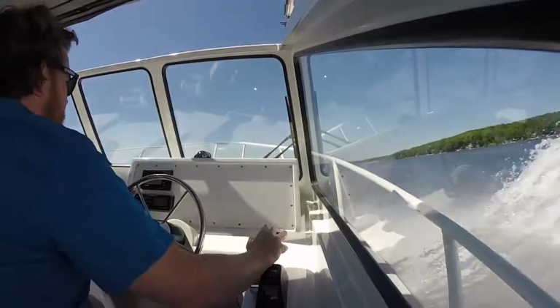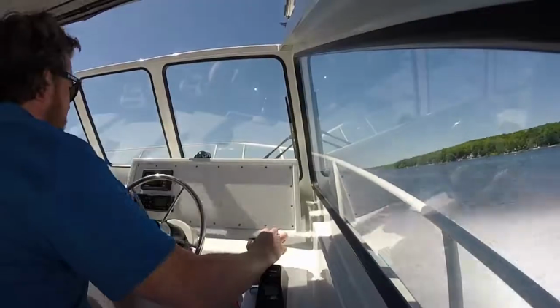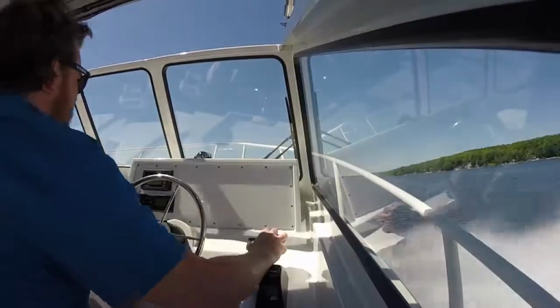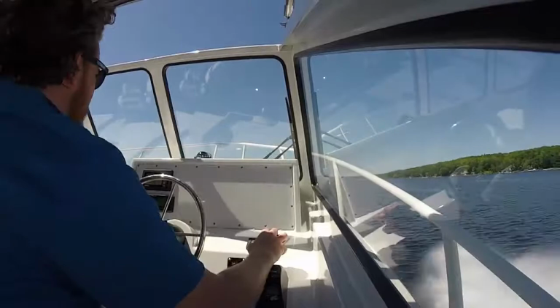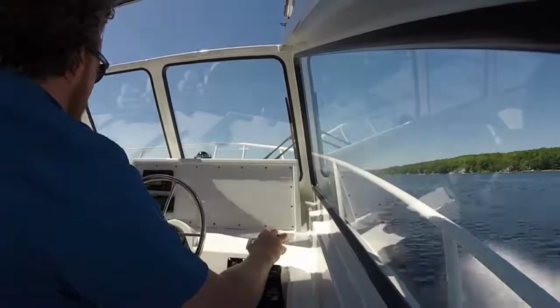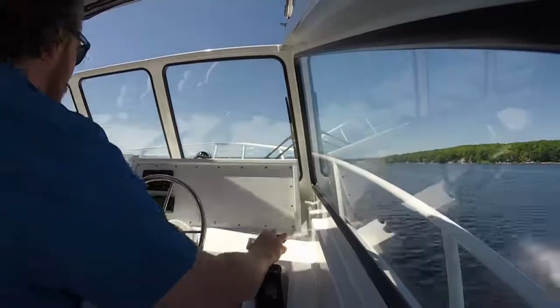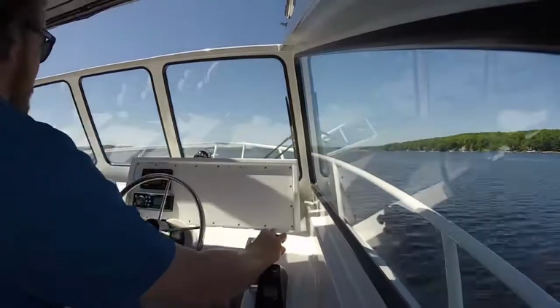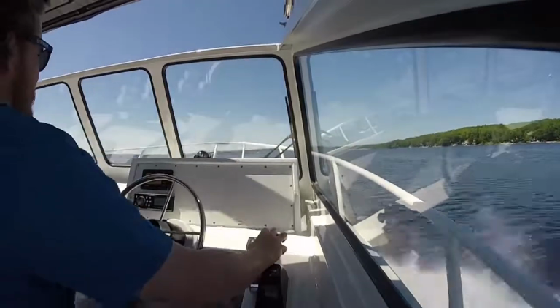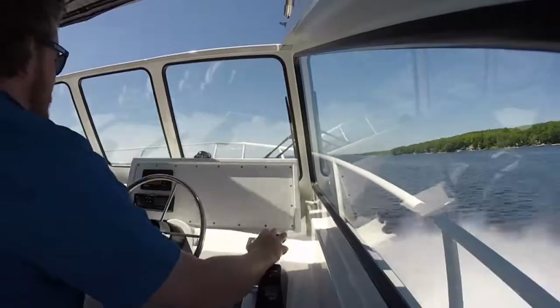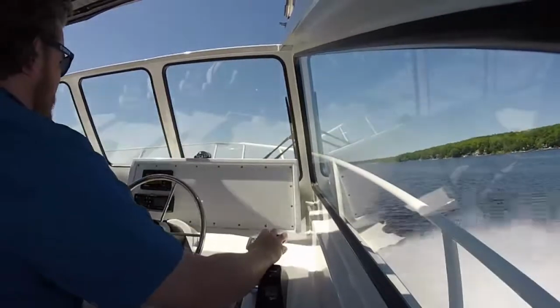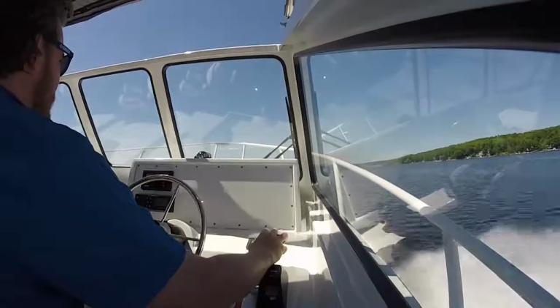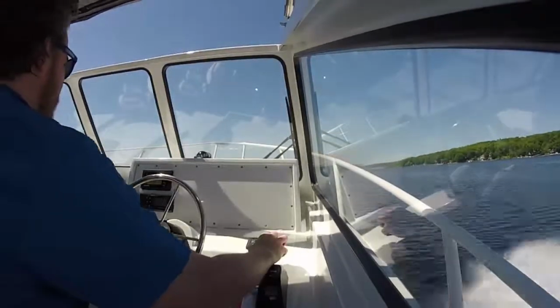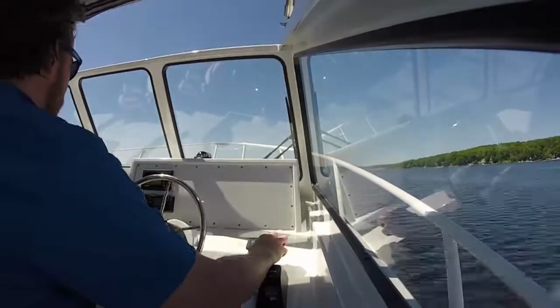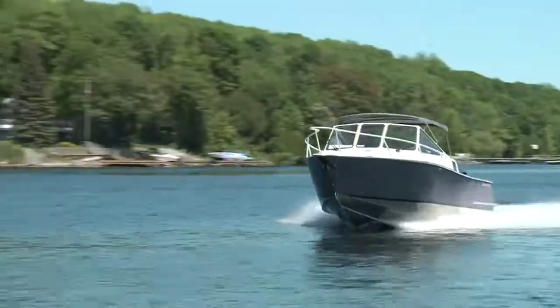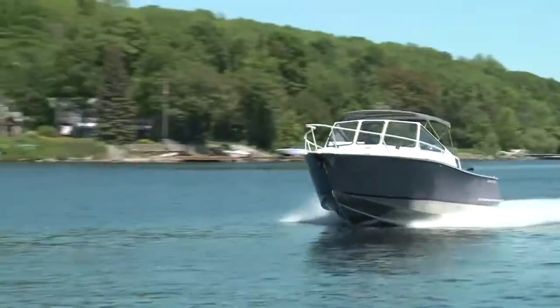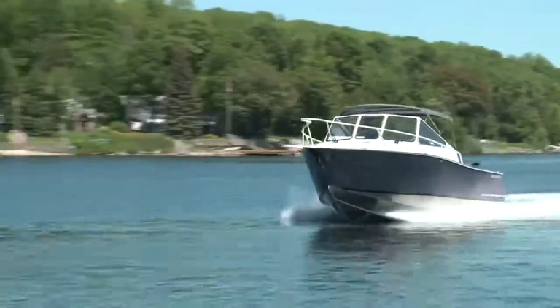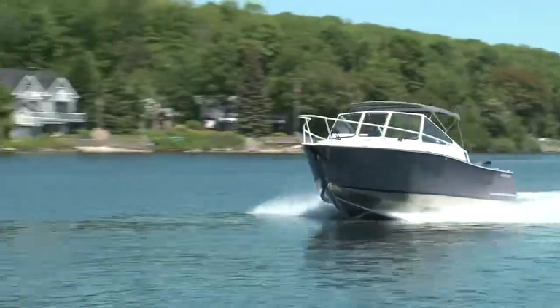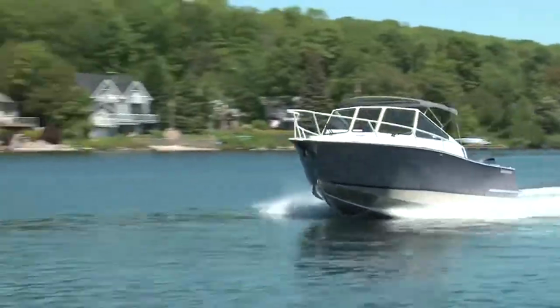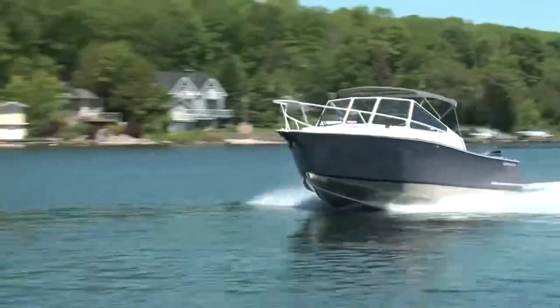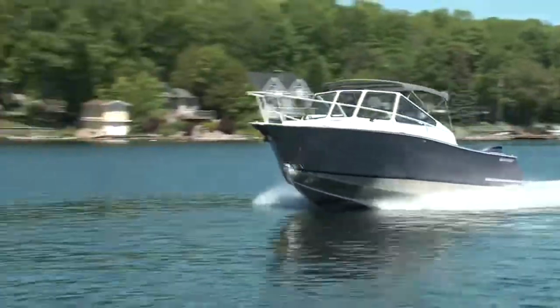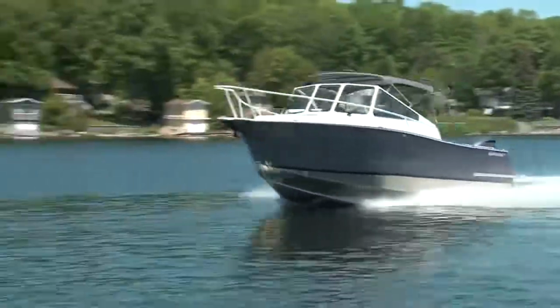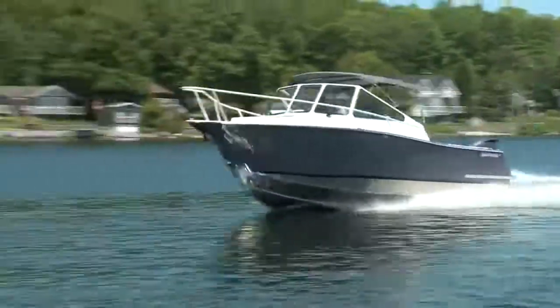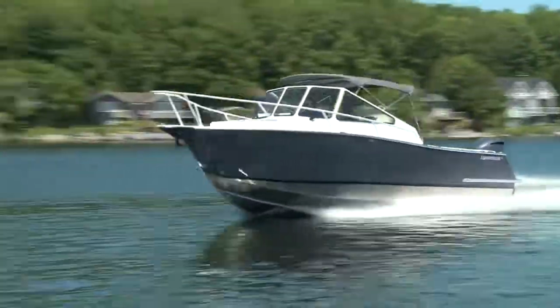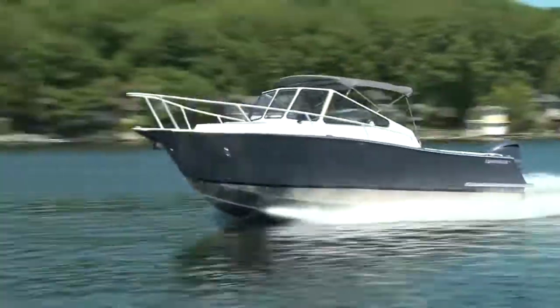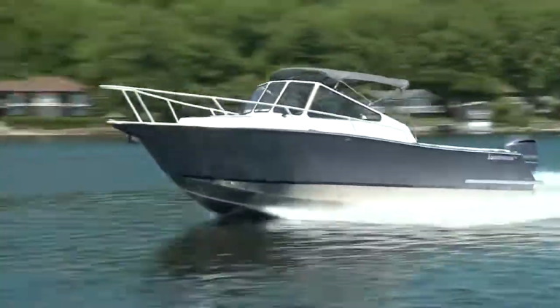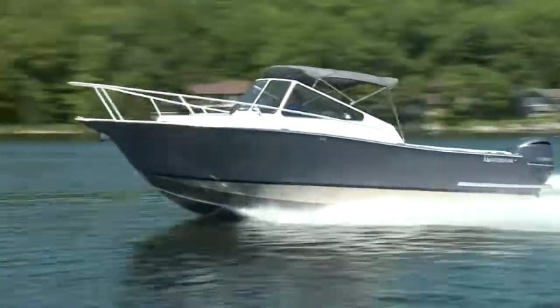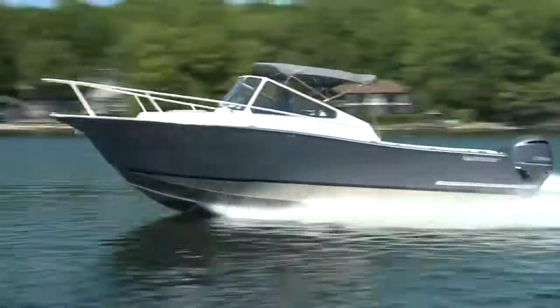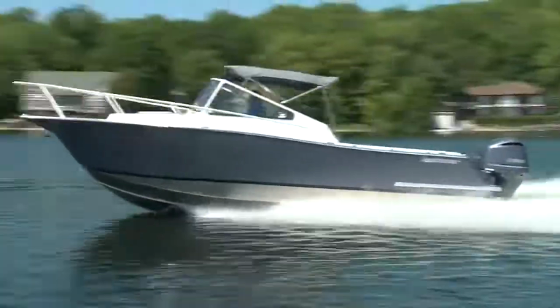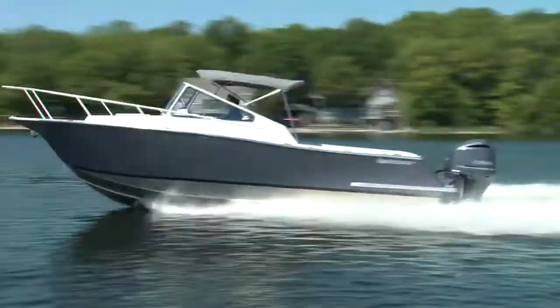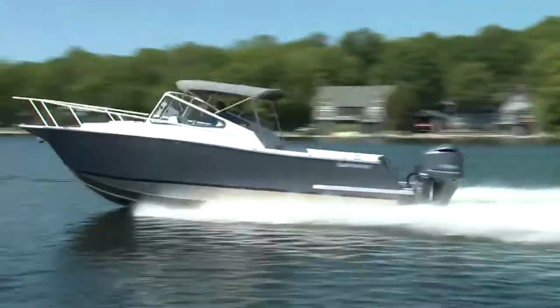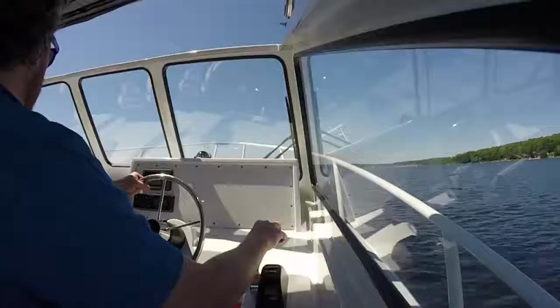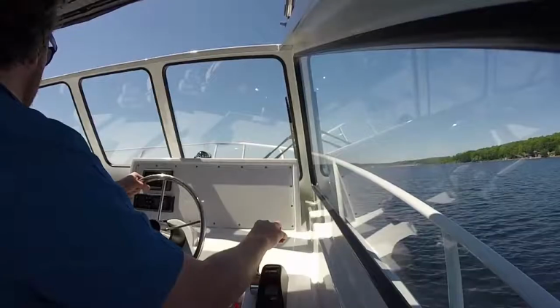And with a top speed of 52 to 53 miles per hour, you'll definitely want that protection.